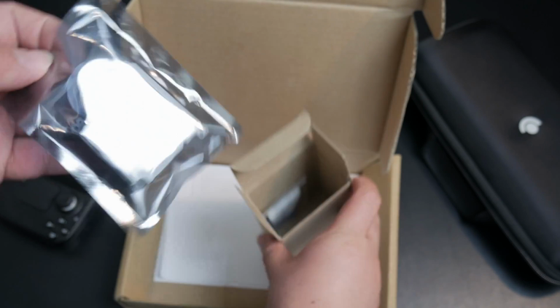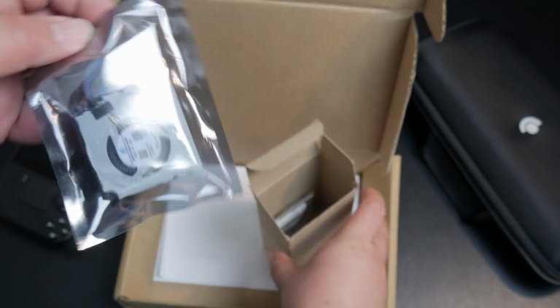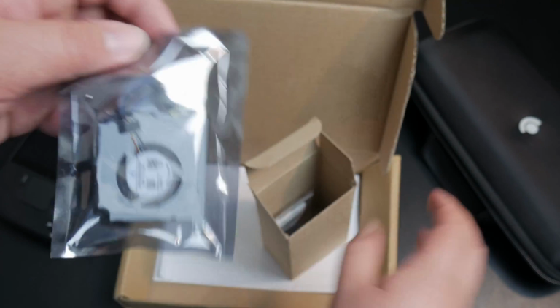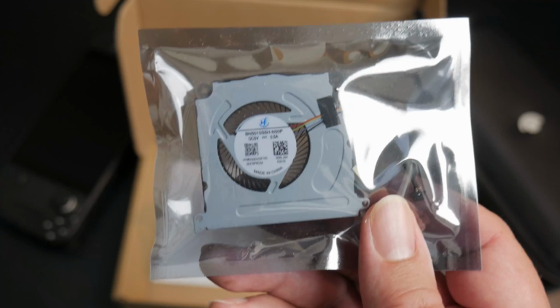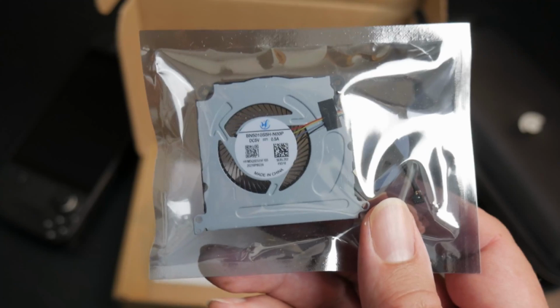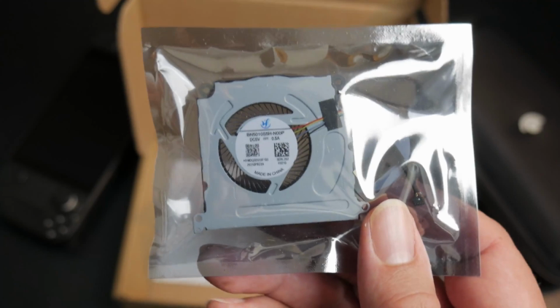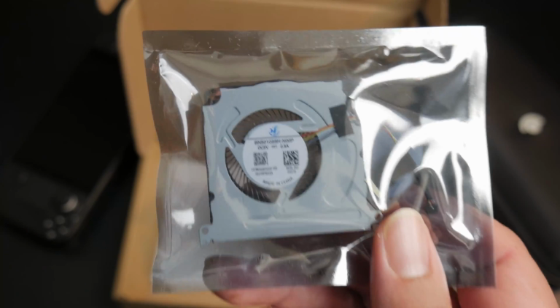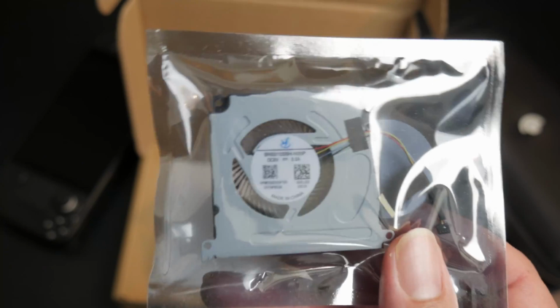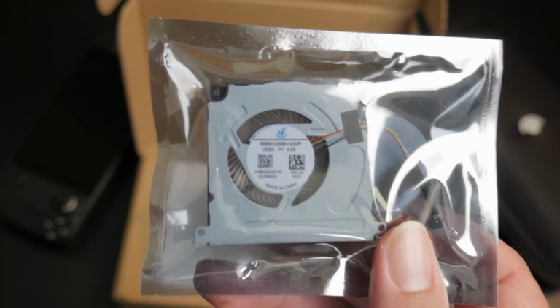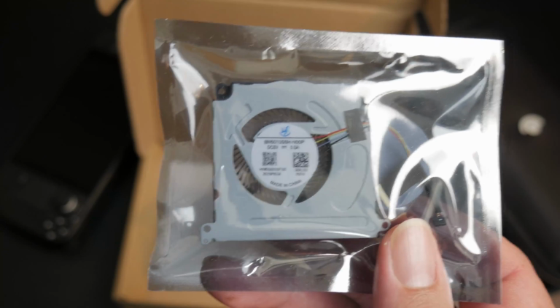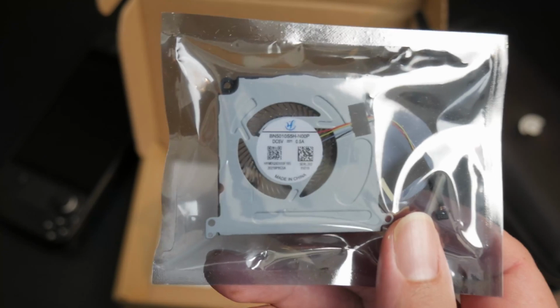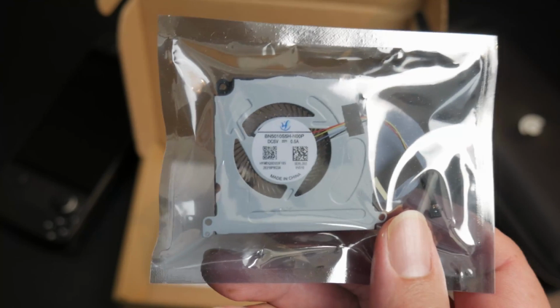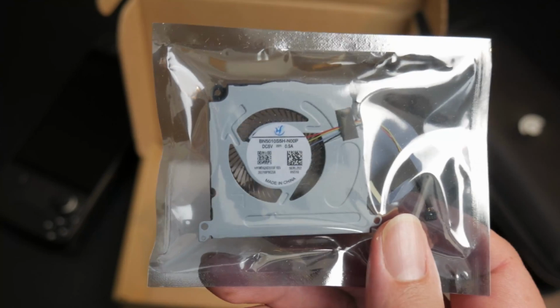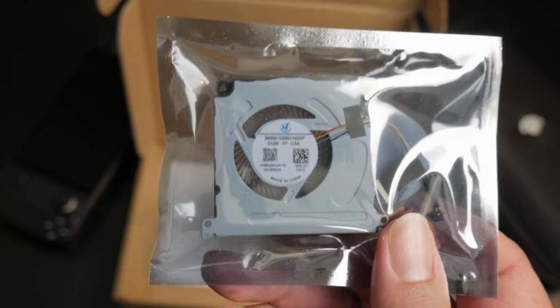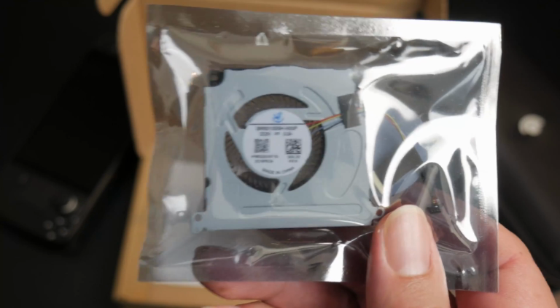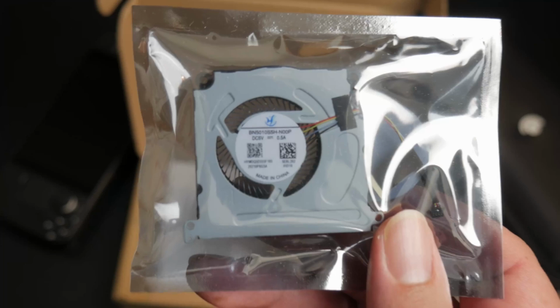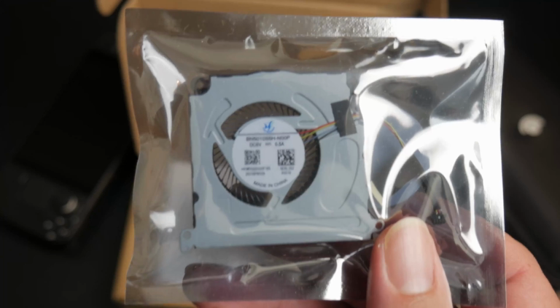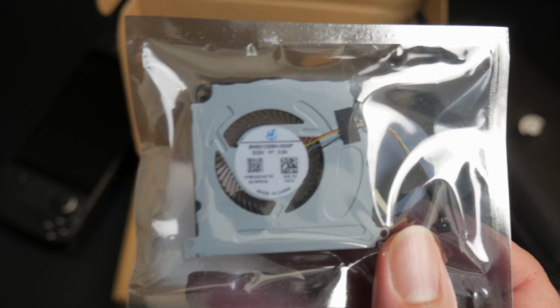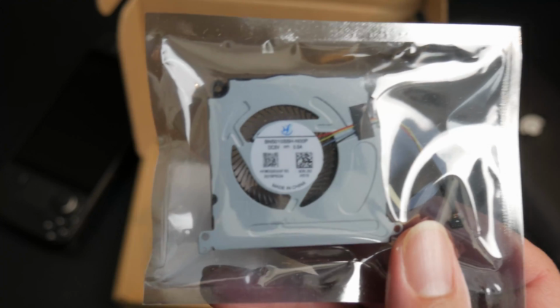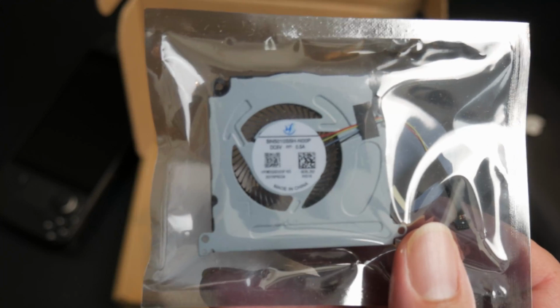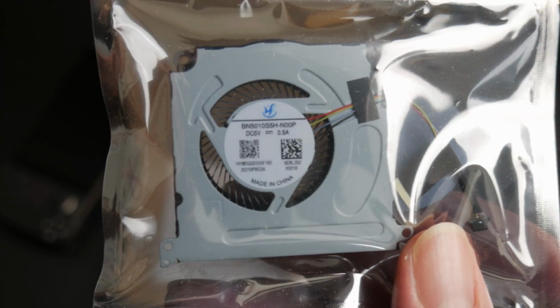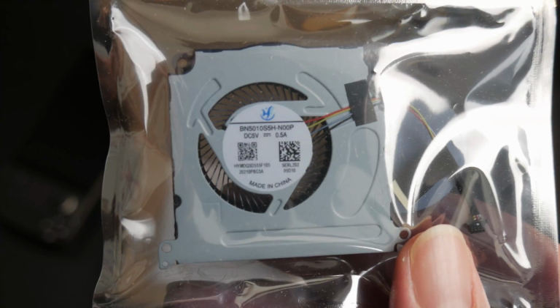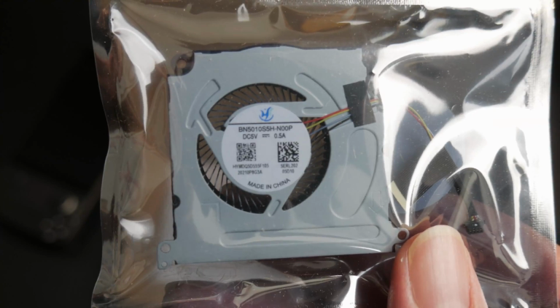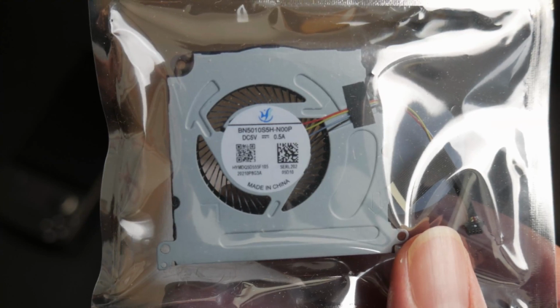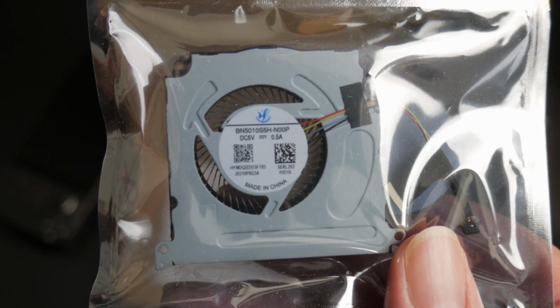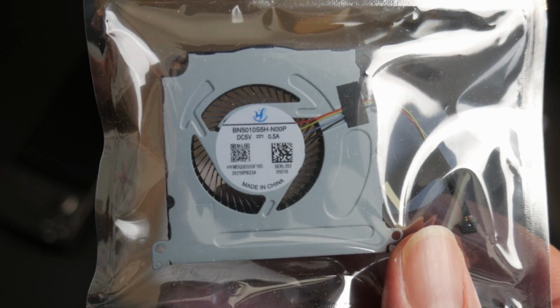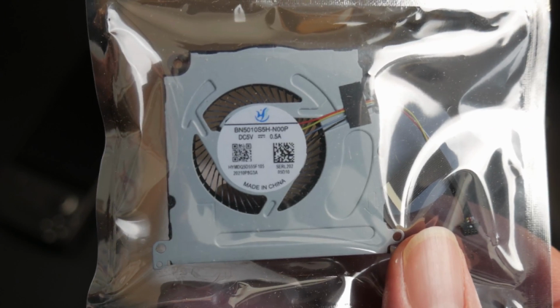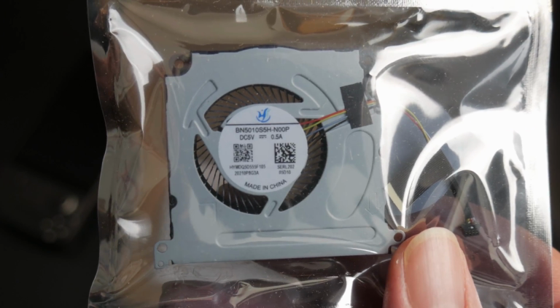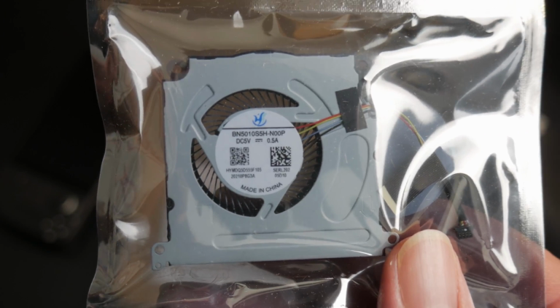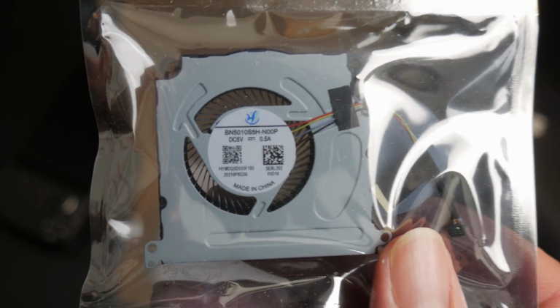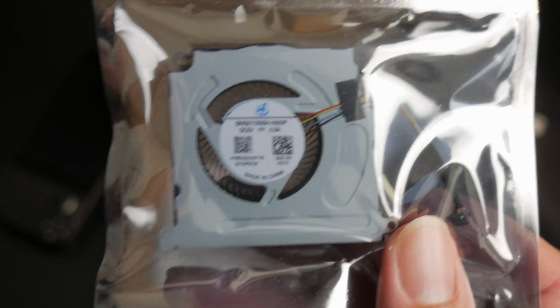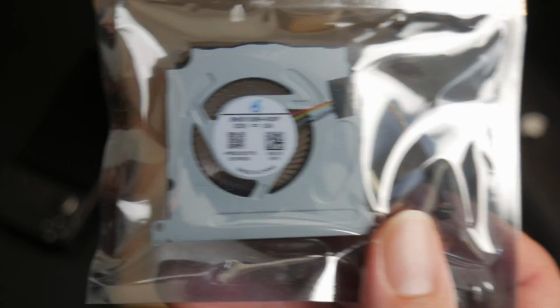Here it is. This is the Huaiying fan. This is the upgrade from the Delta version.